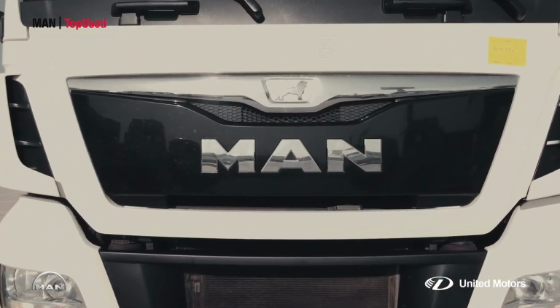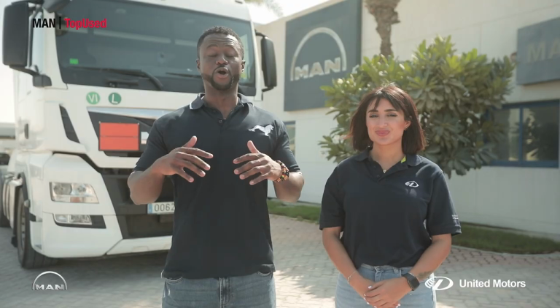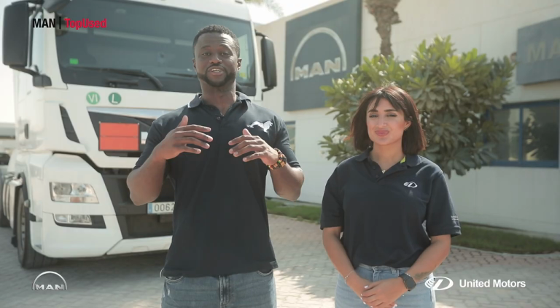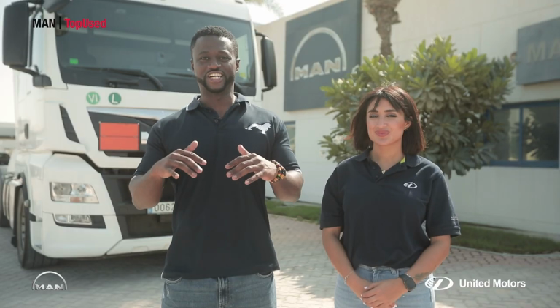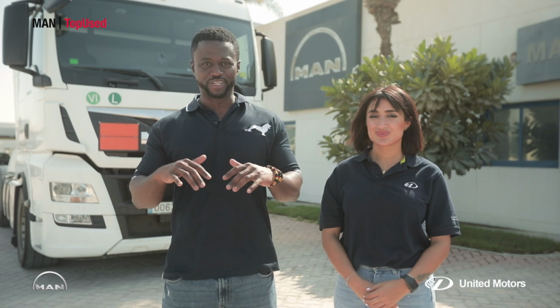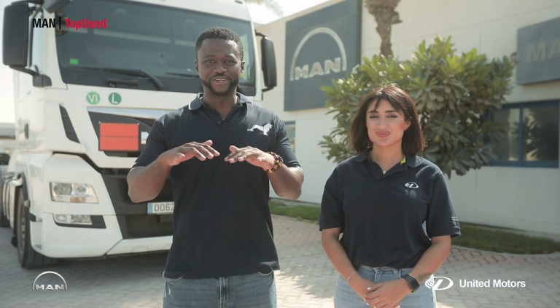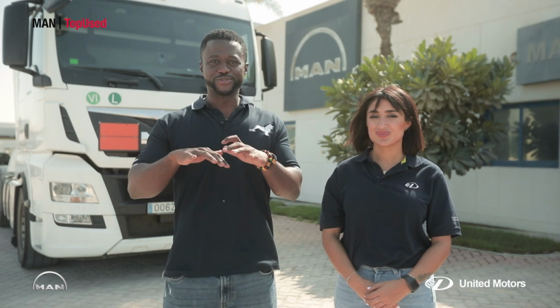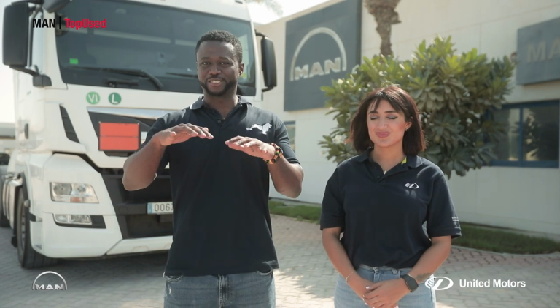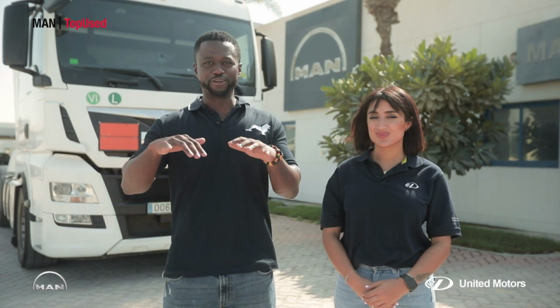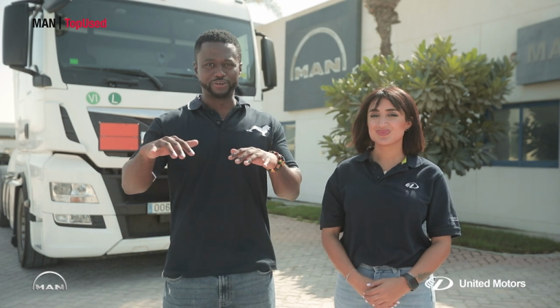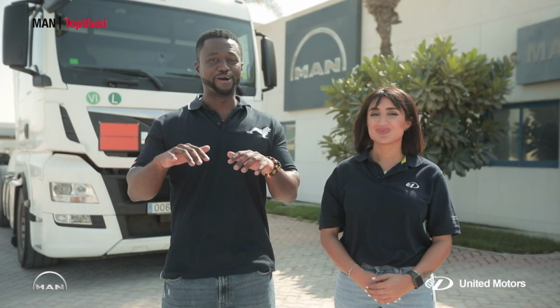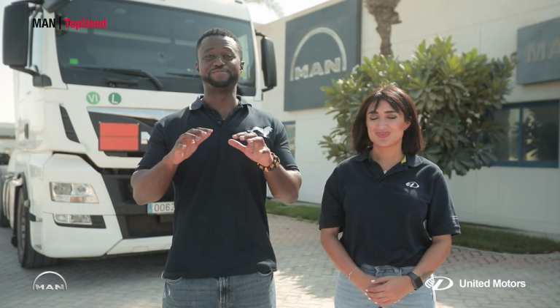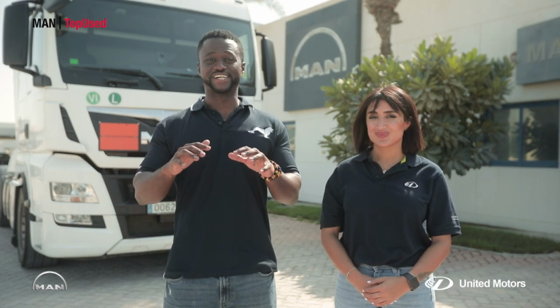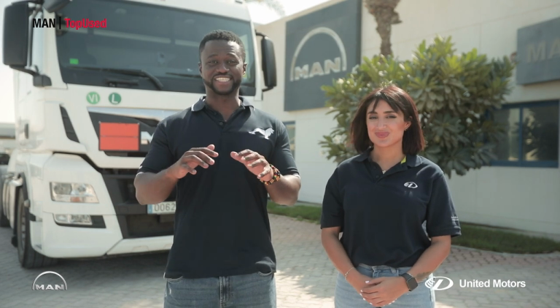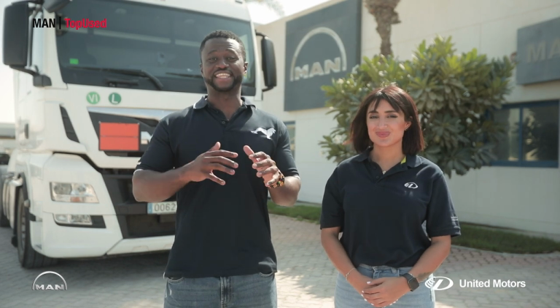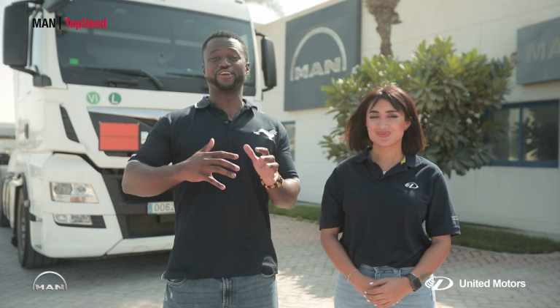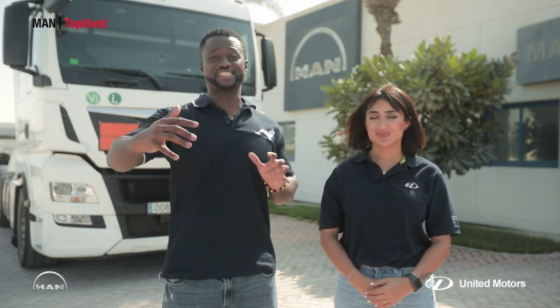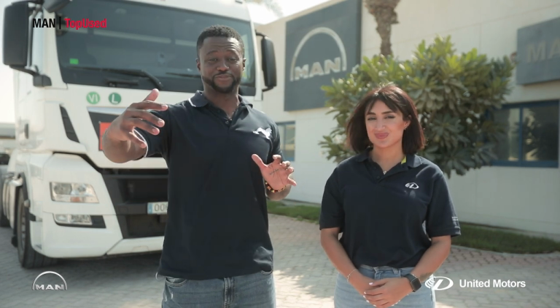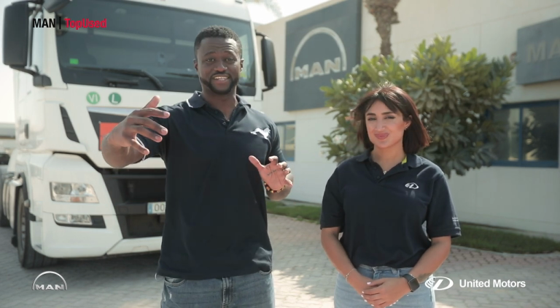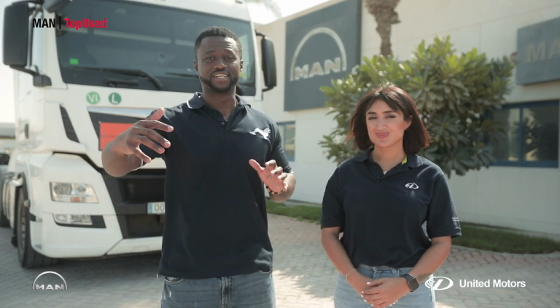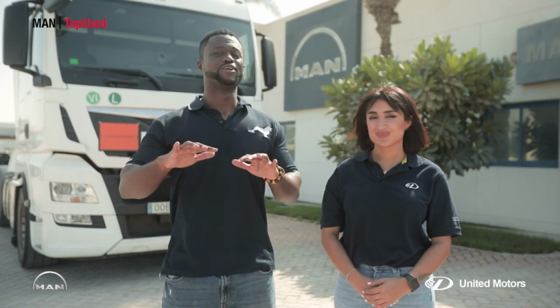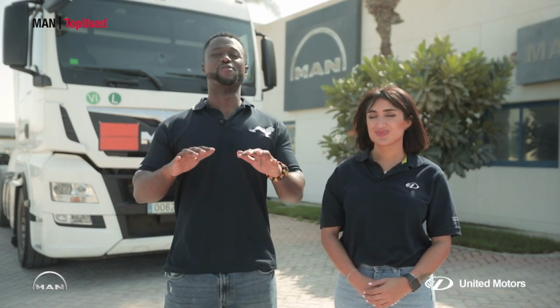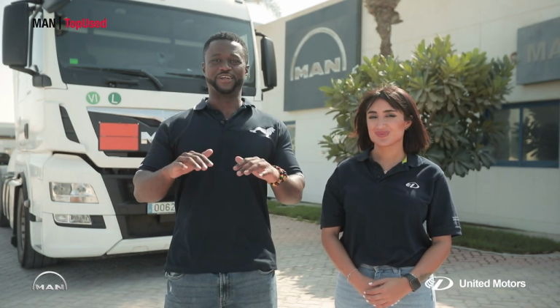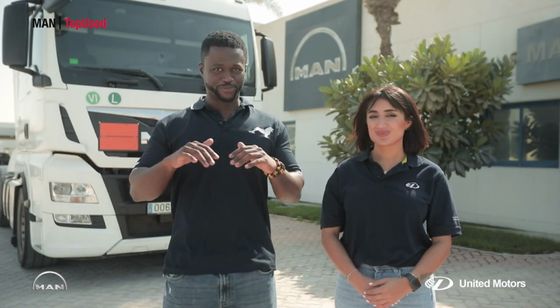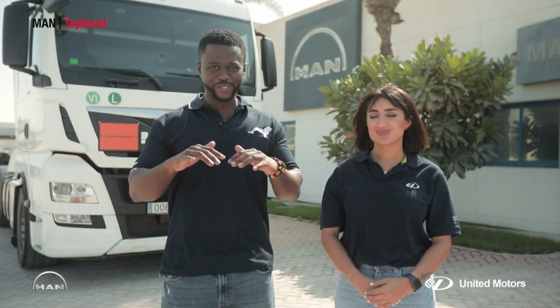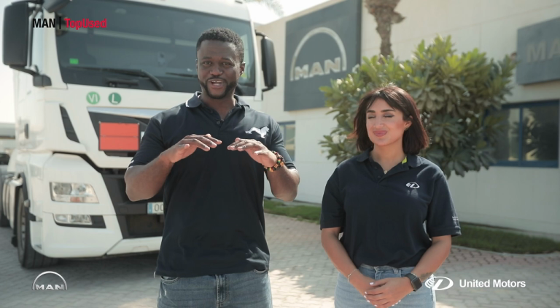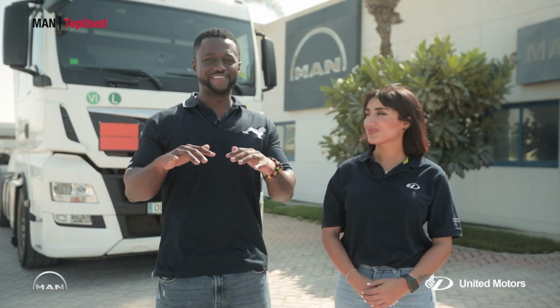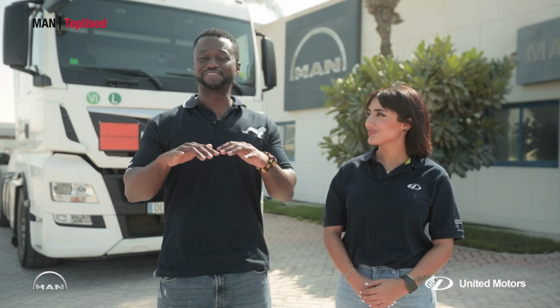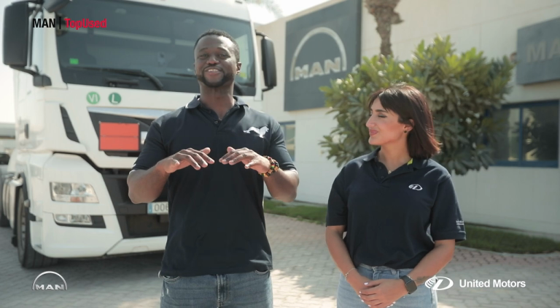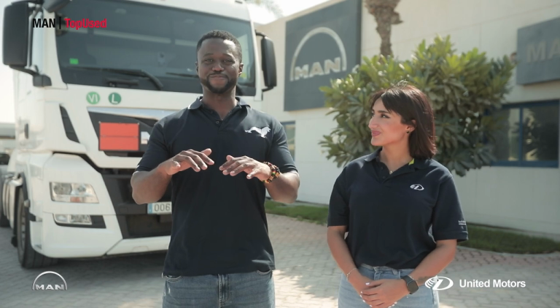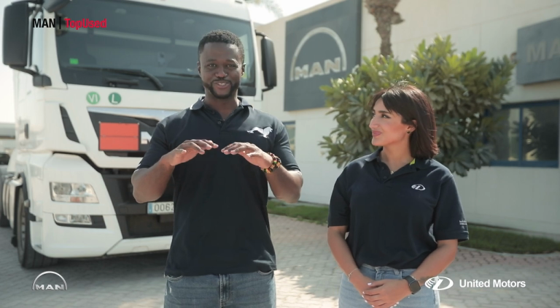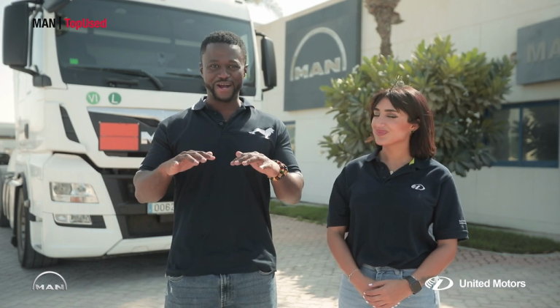Yo, what's up? Looking to expand your fleet within budget and take your business further? Don't worry, we got you covered at MAN Top News Dubai.